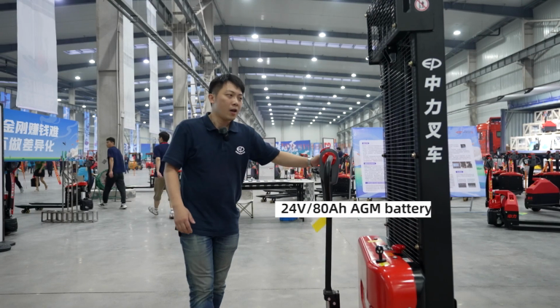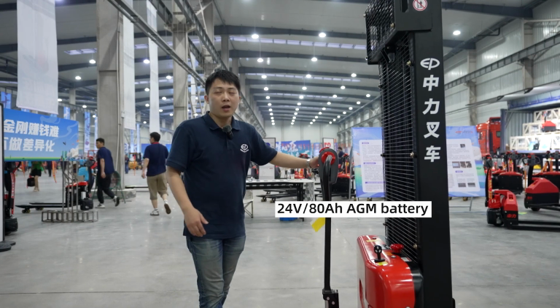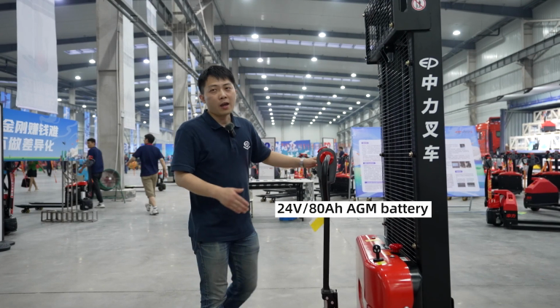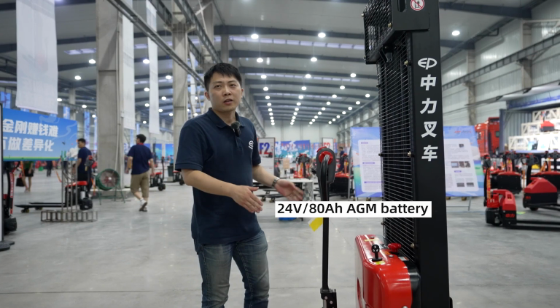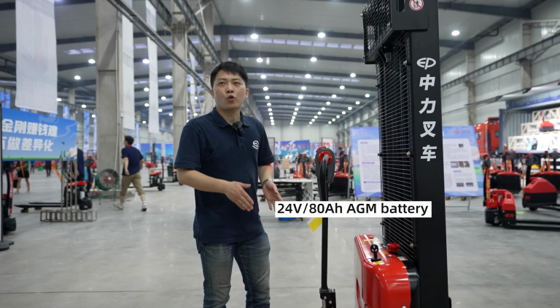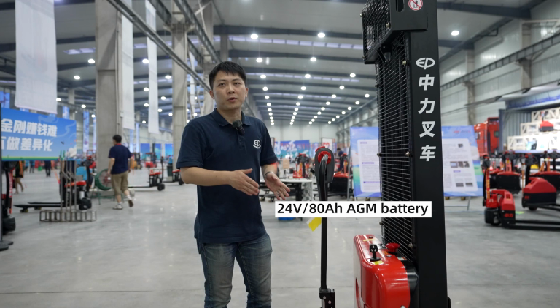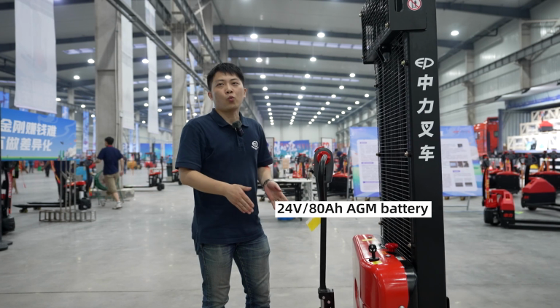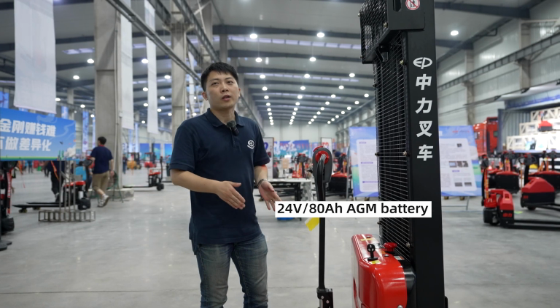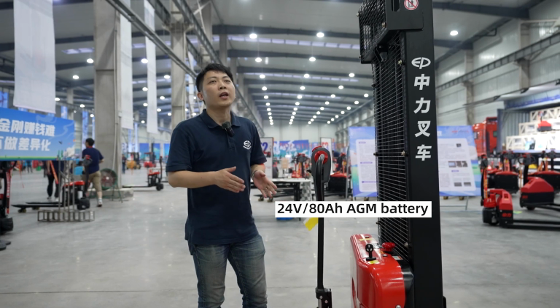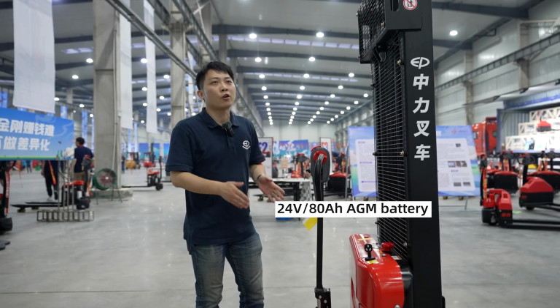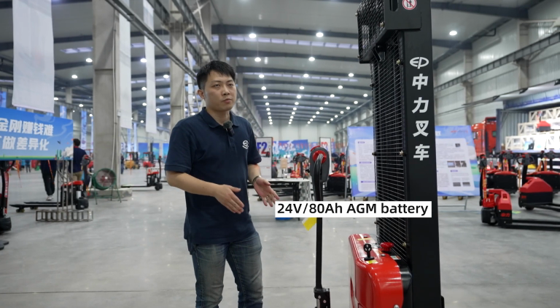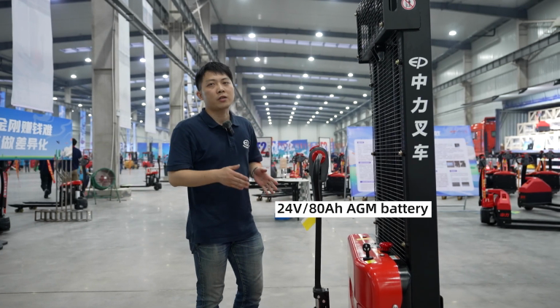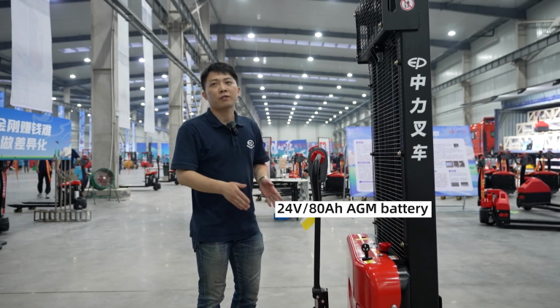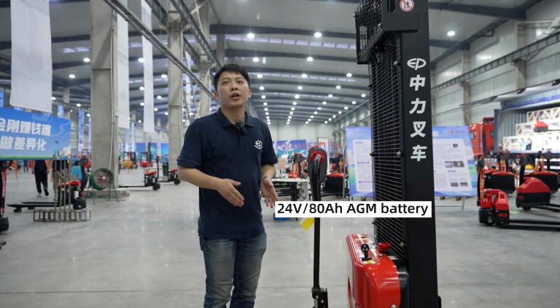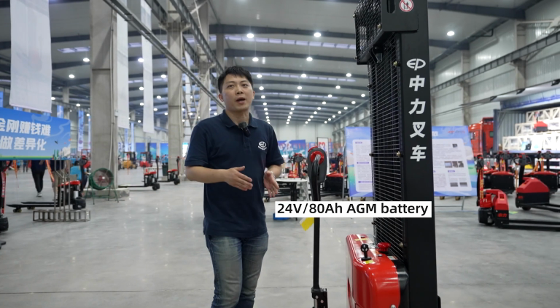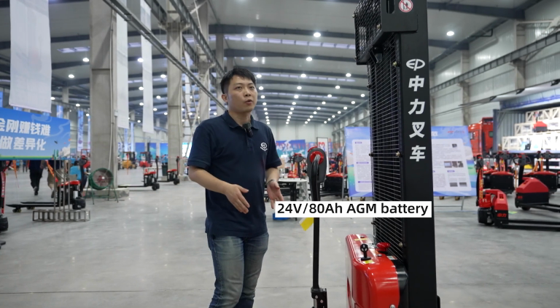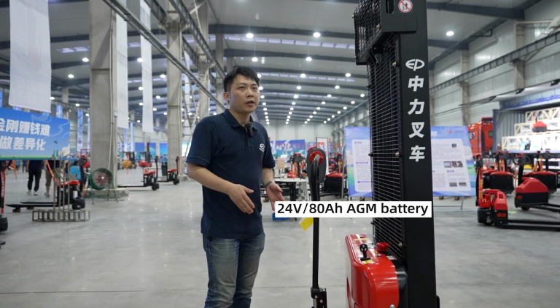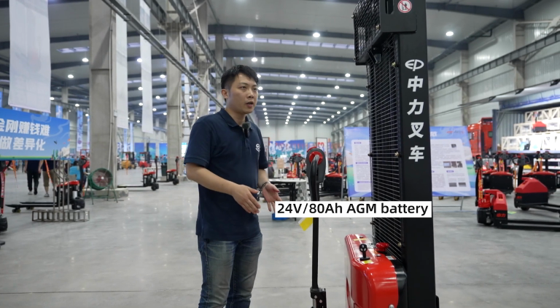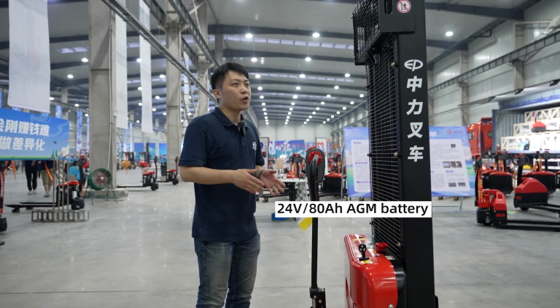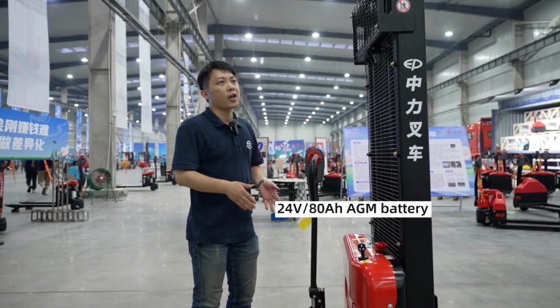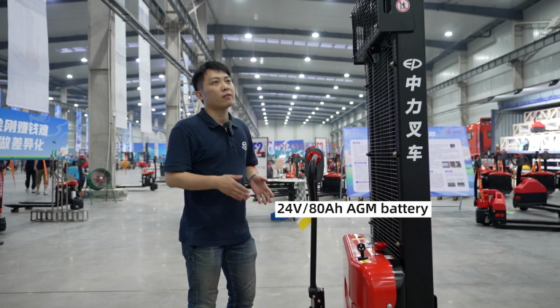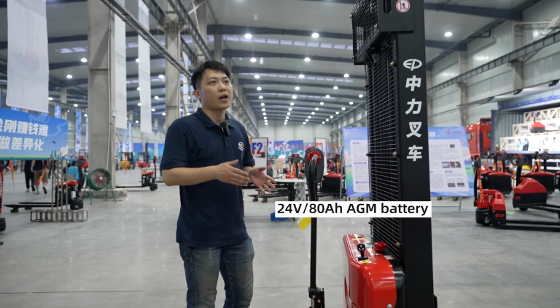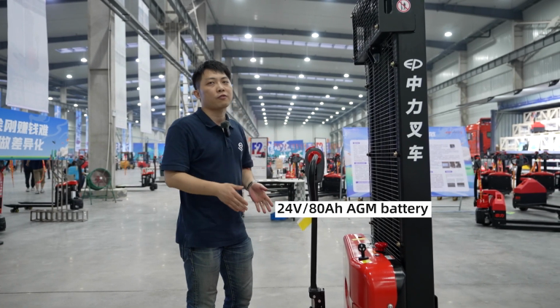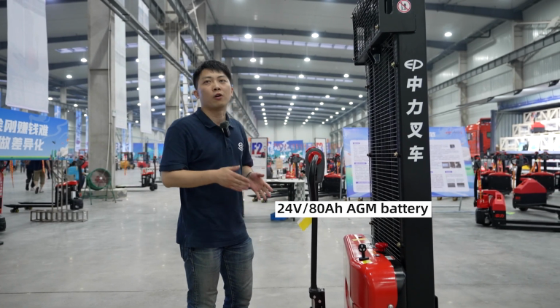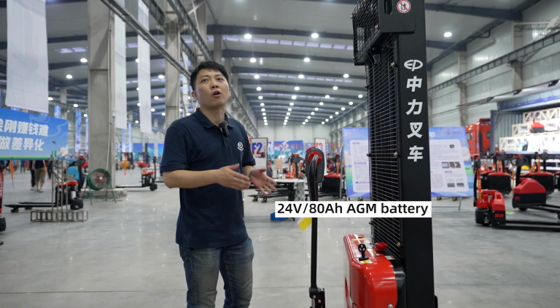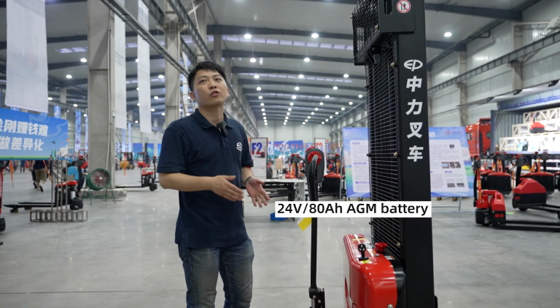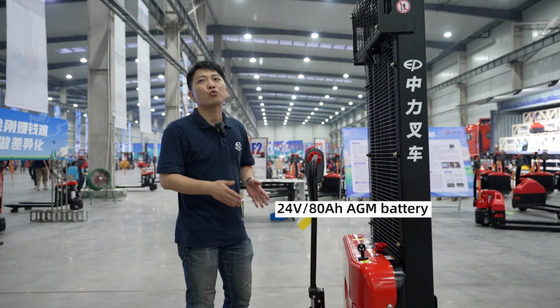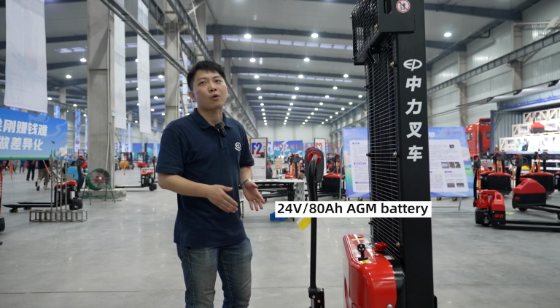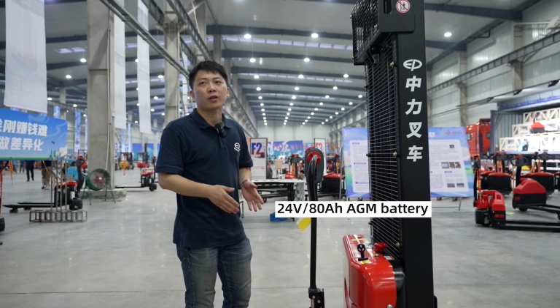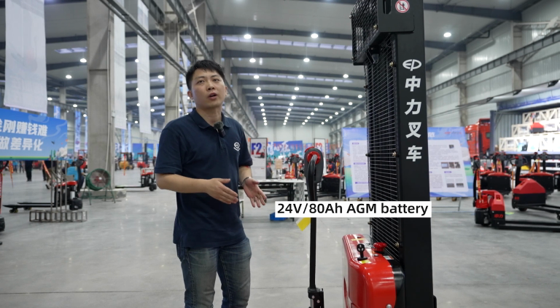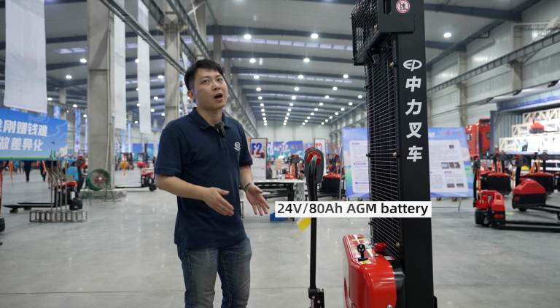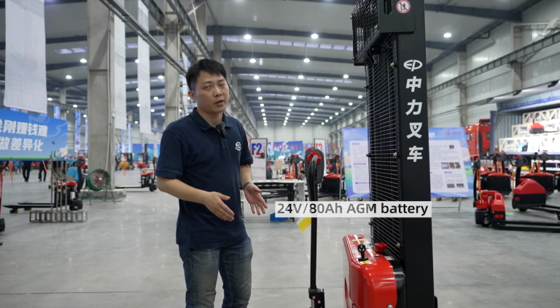It's equipped with an 80V maintenance-free battery, which can last for more than 2 hours of working time.